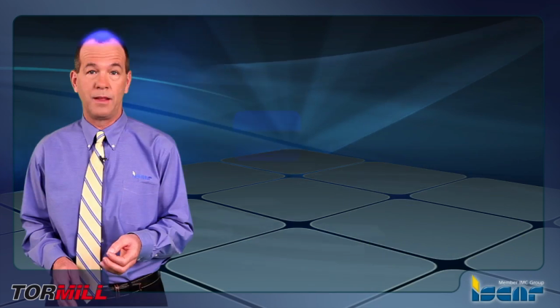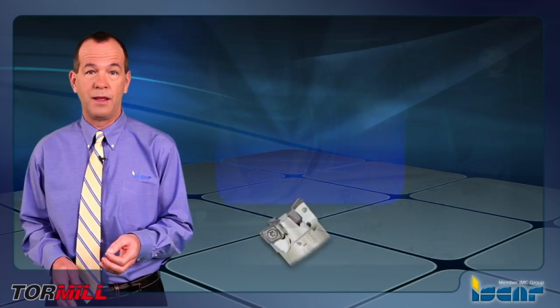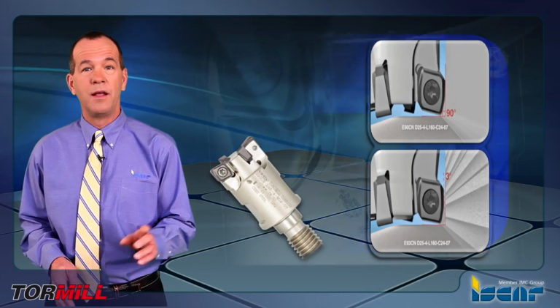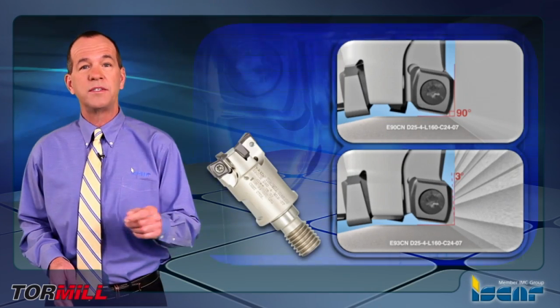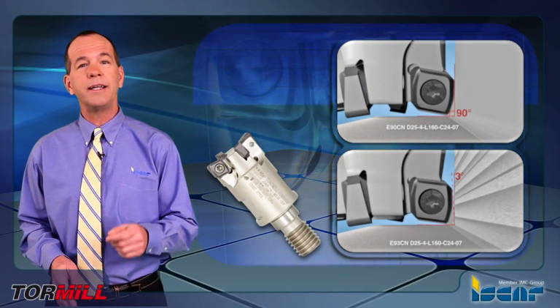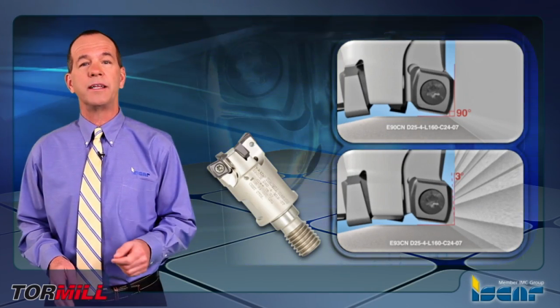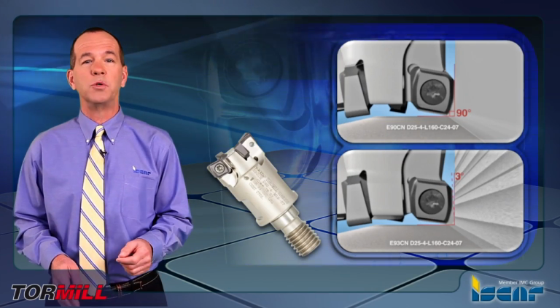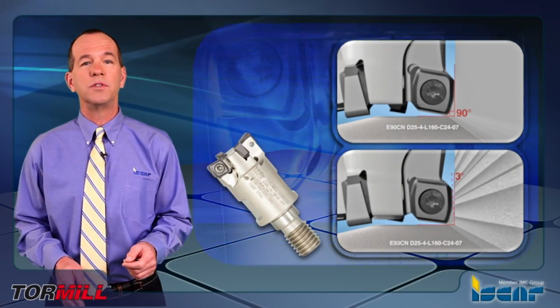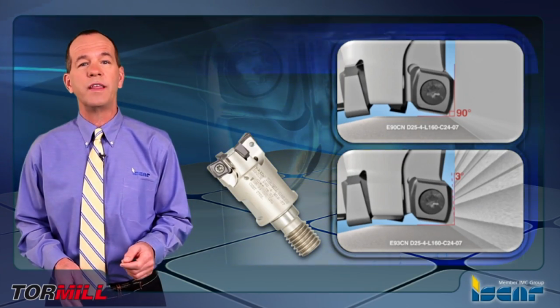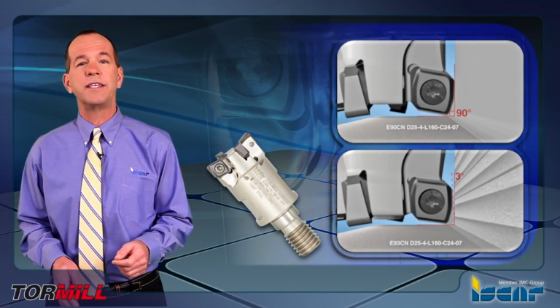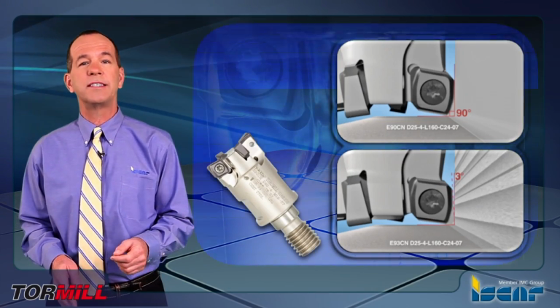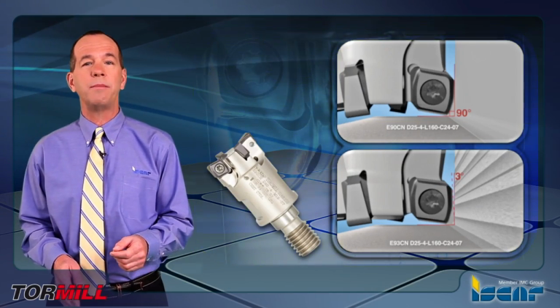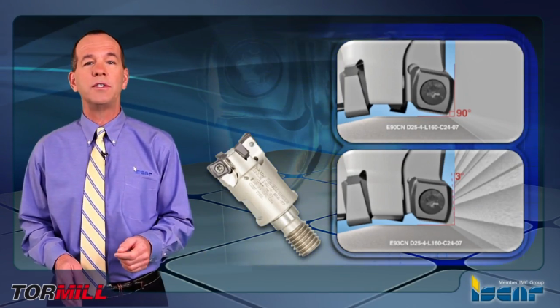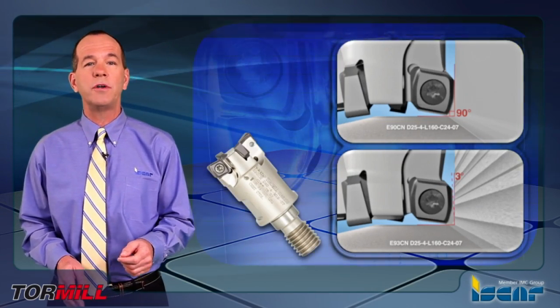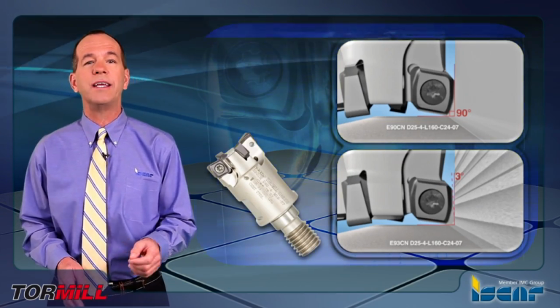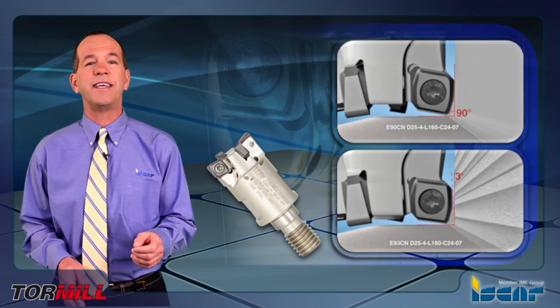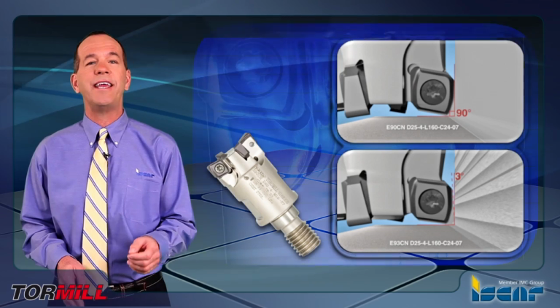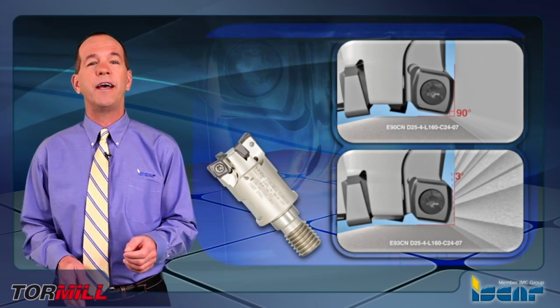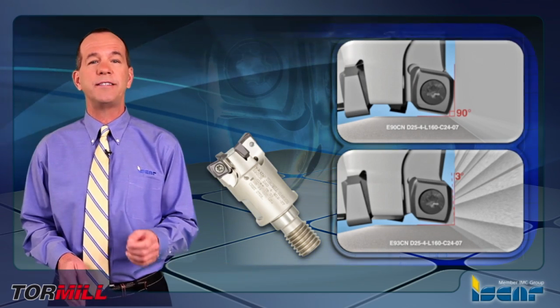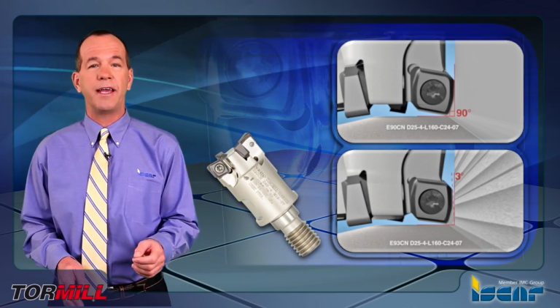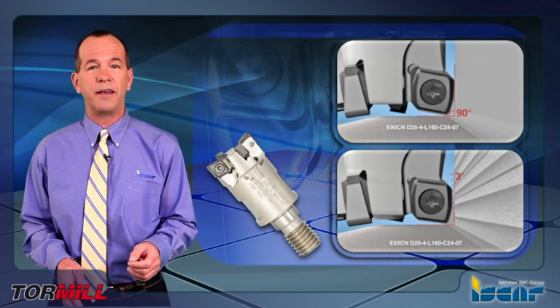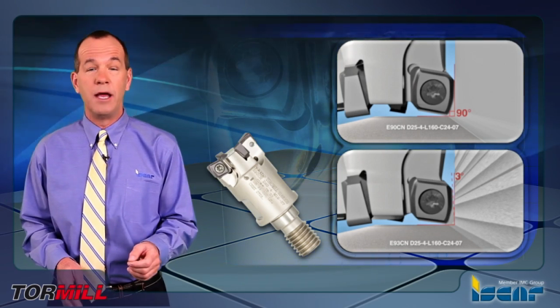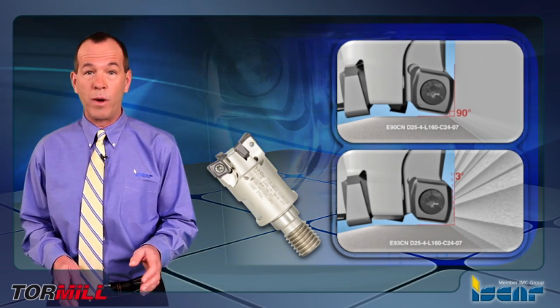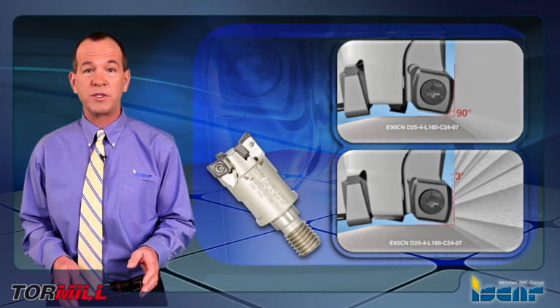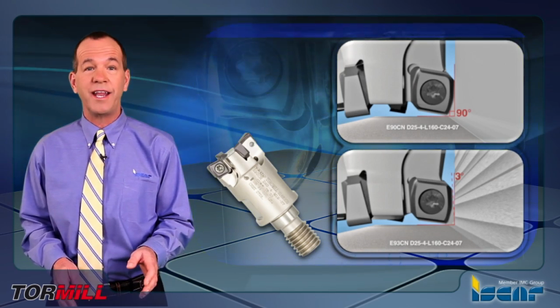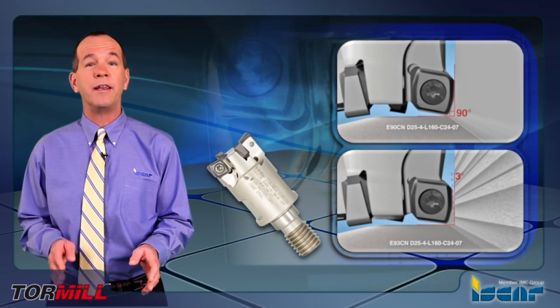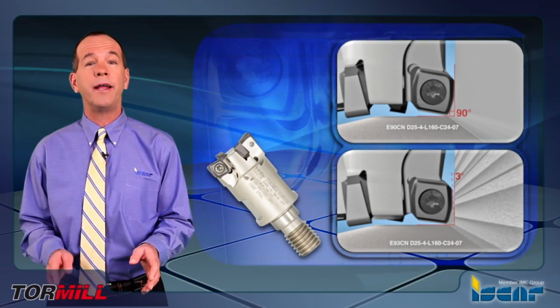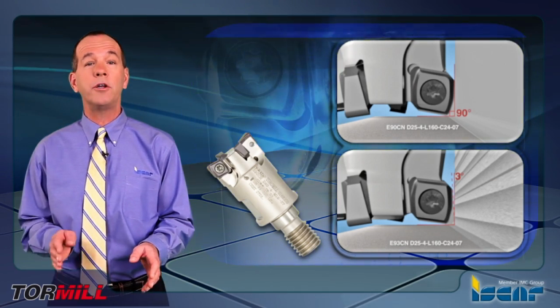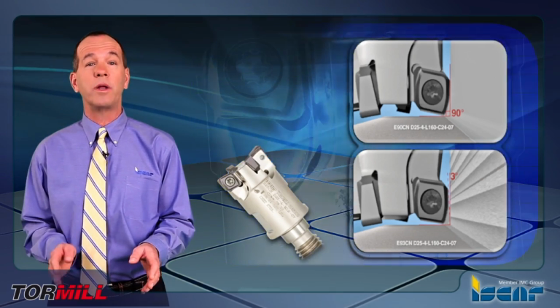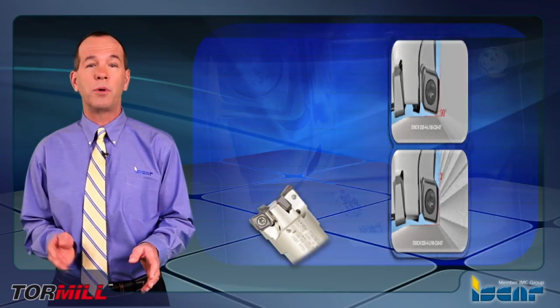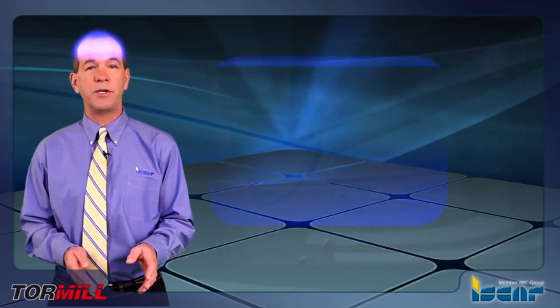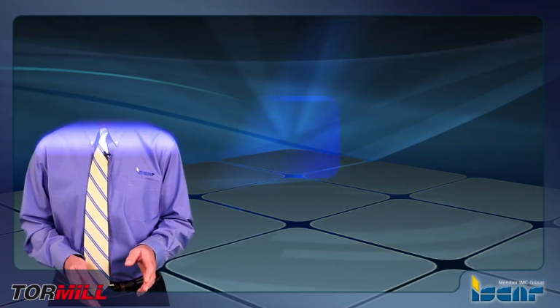The second set of tools for the exact same insert is the E90CN, representing a 90-degree approach angle.